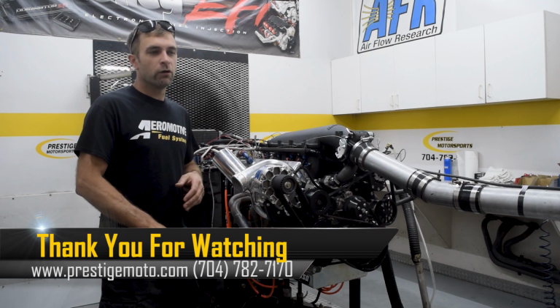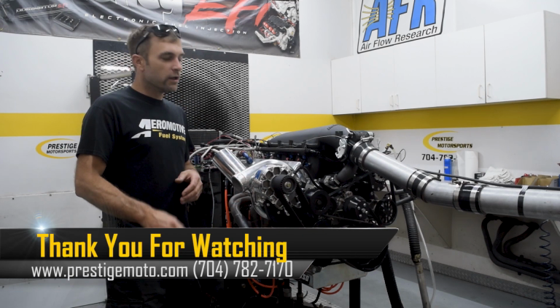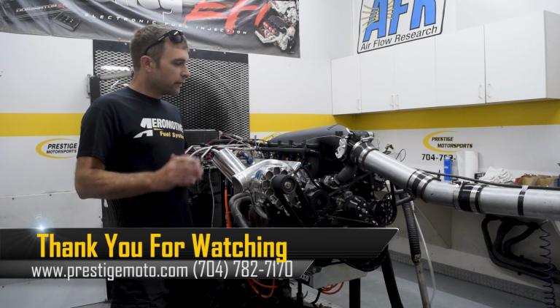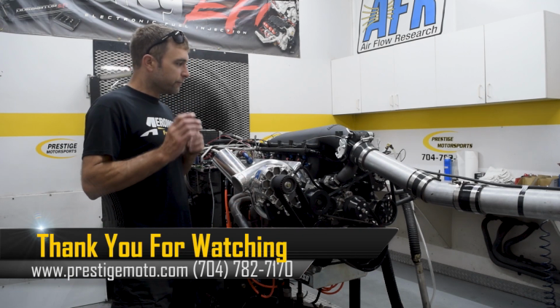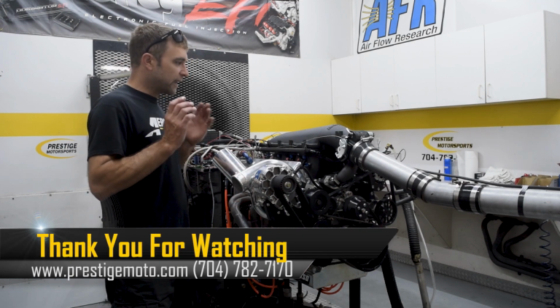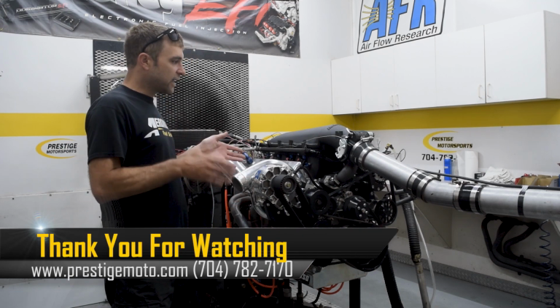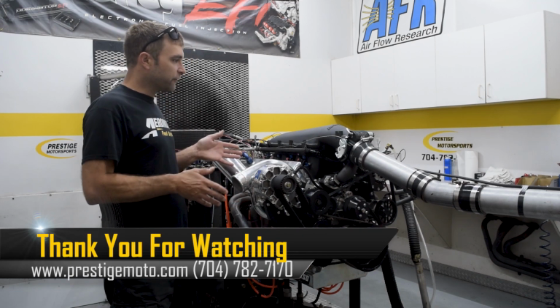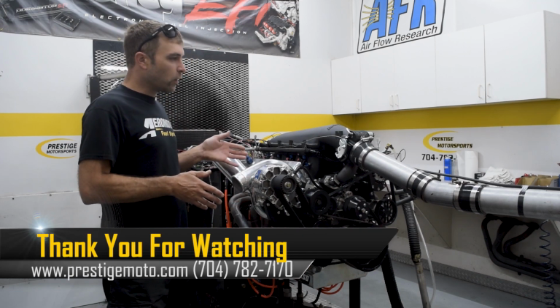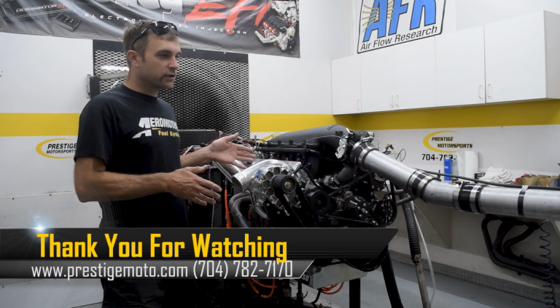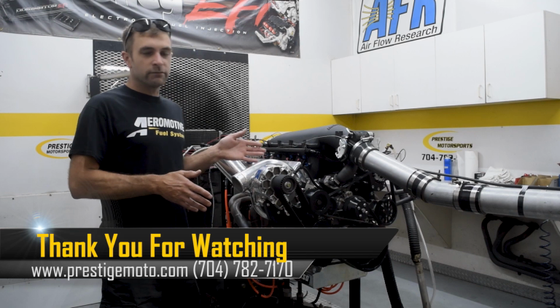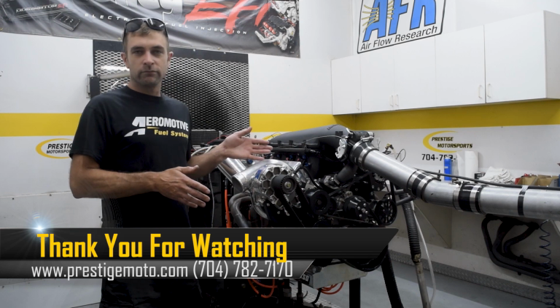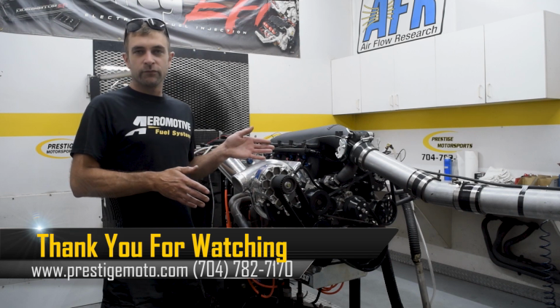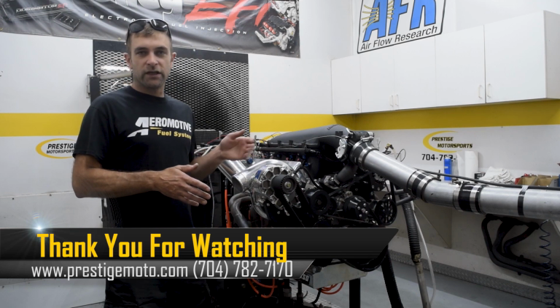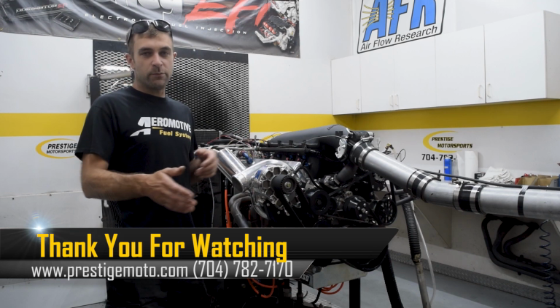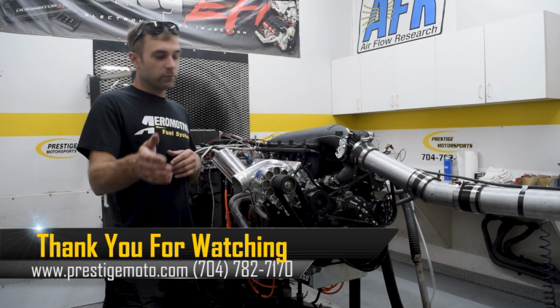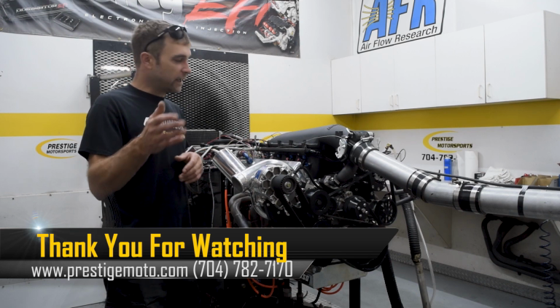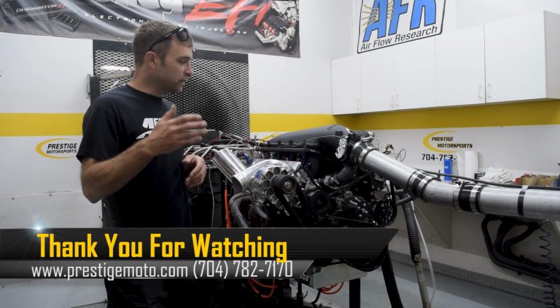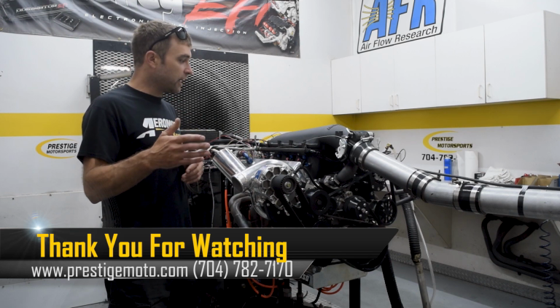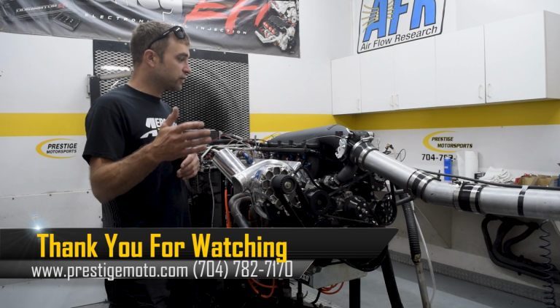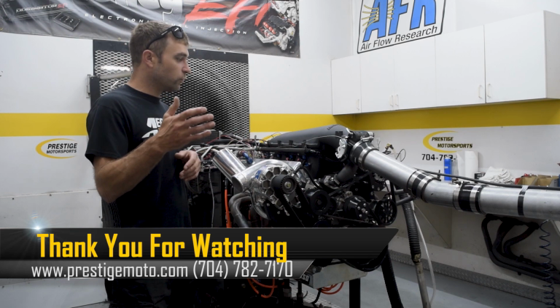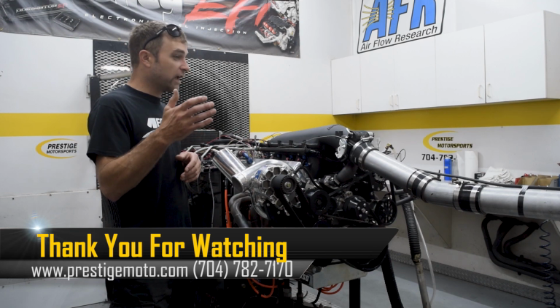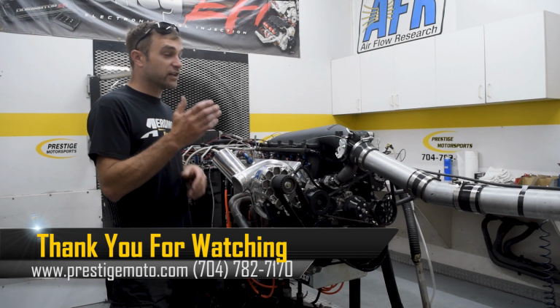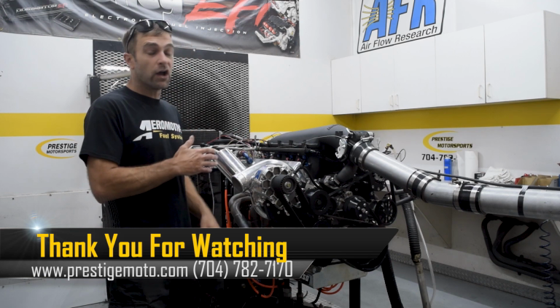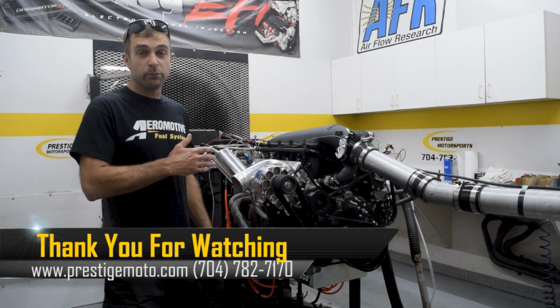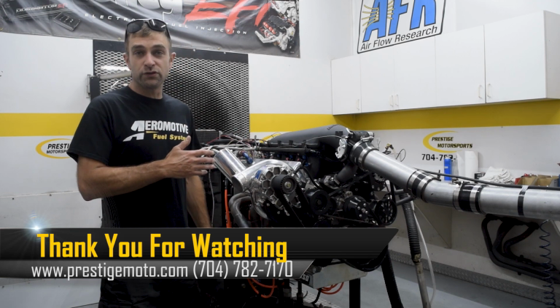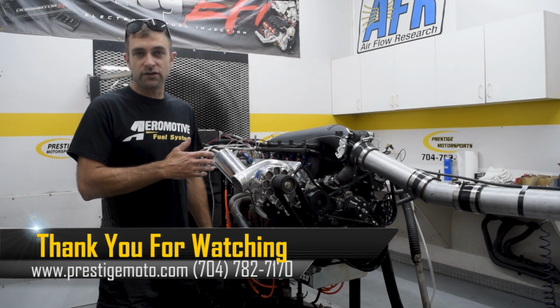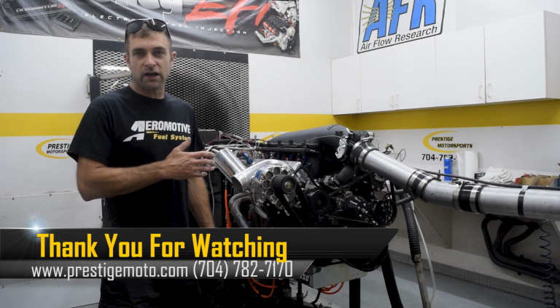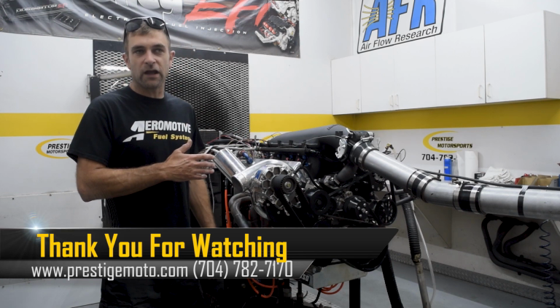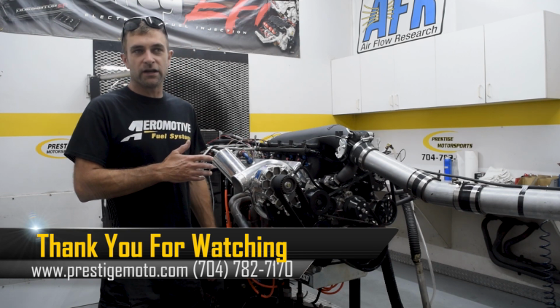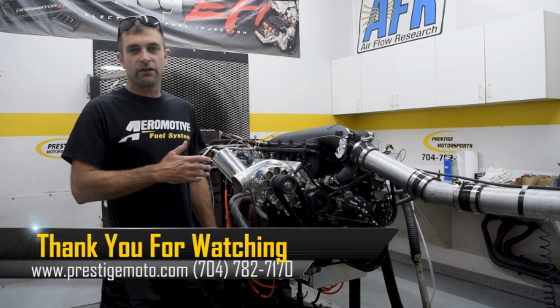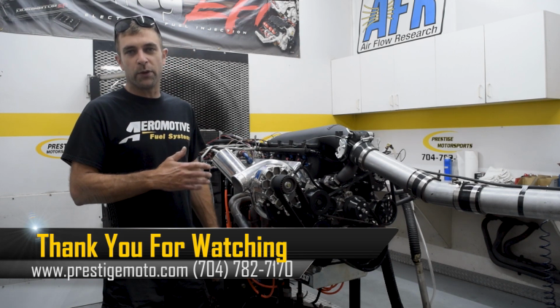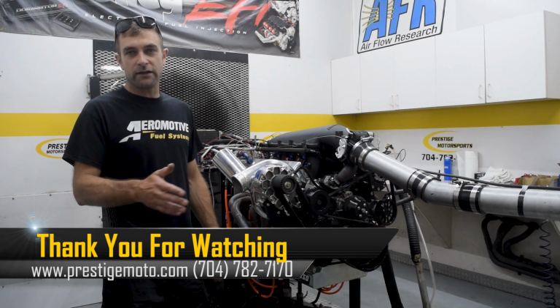Thanks again for watching. Keep in touch. We've got a ton of boosted stuff coming down the pipe.